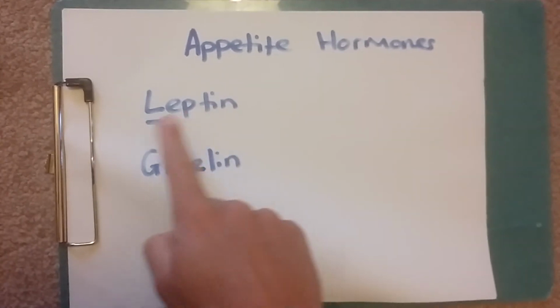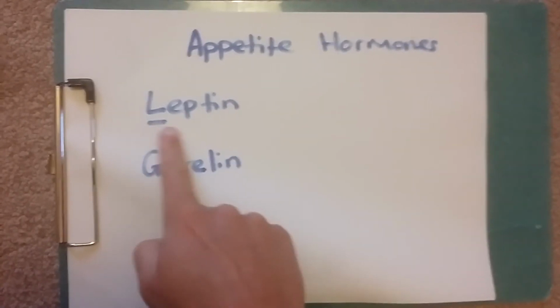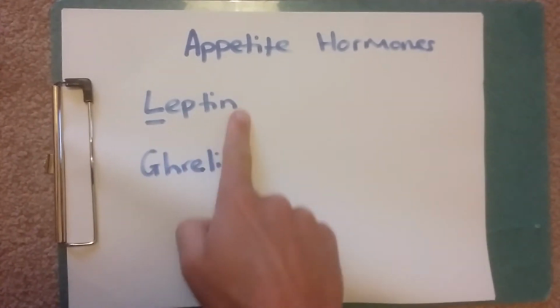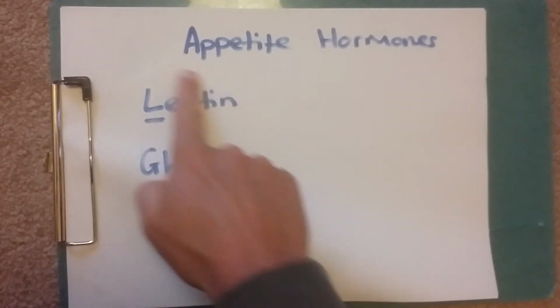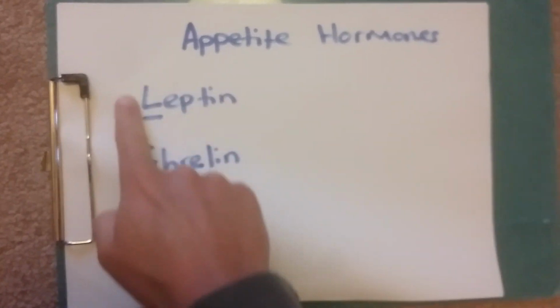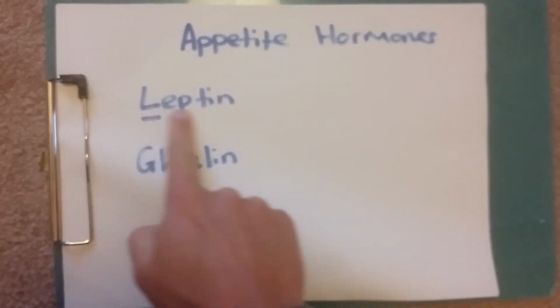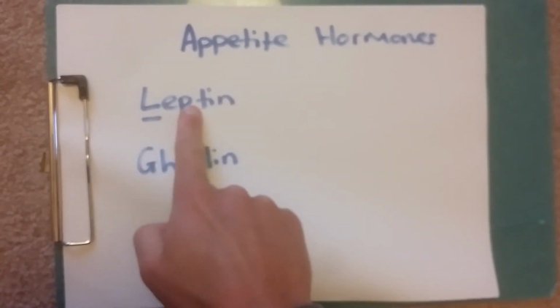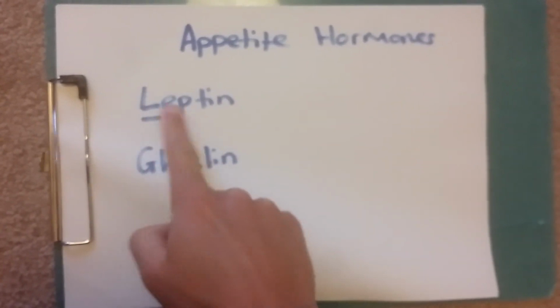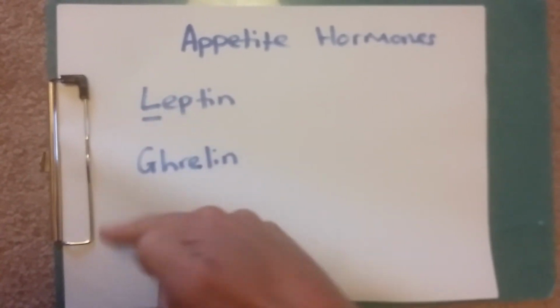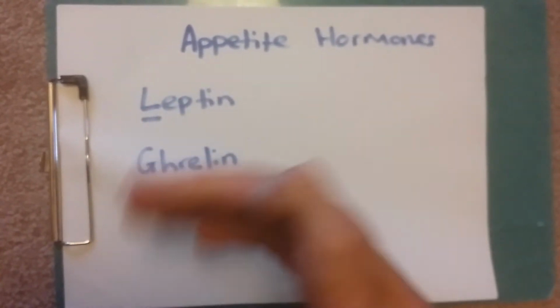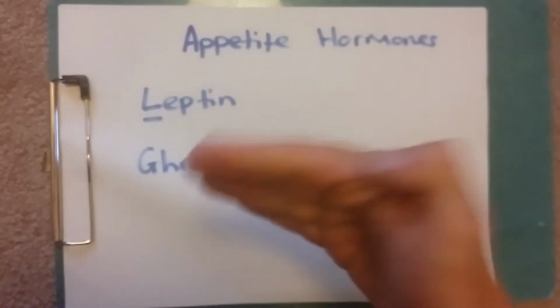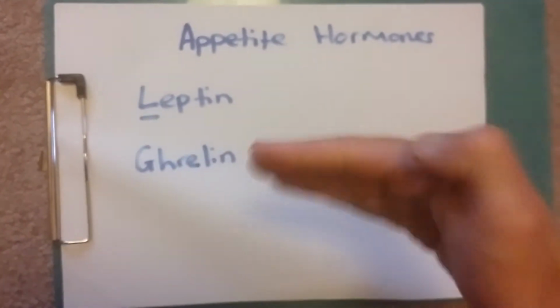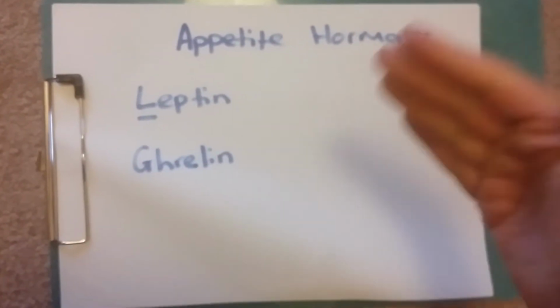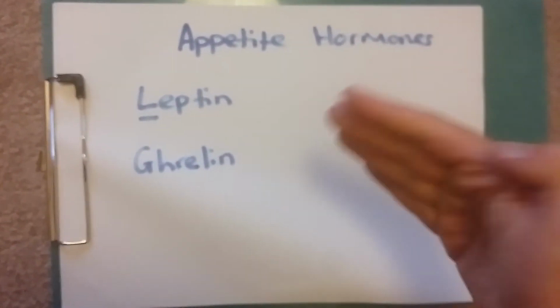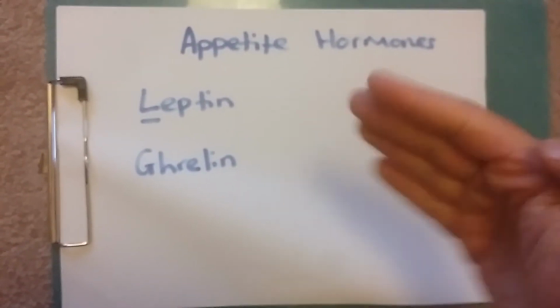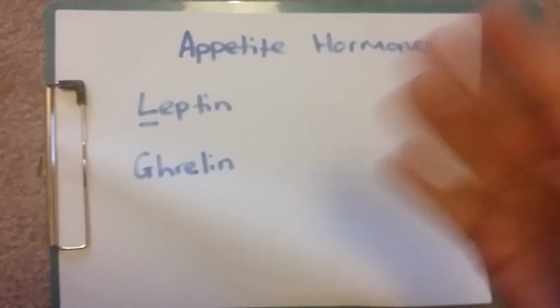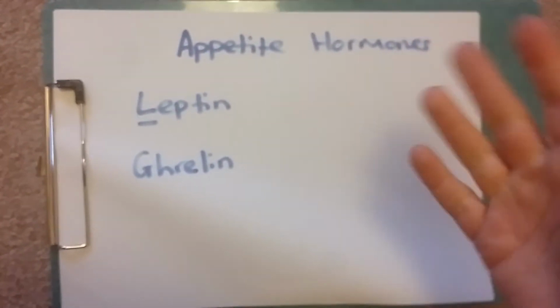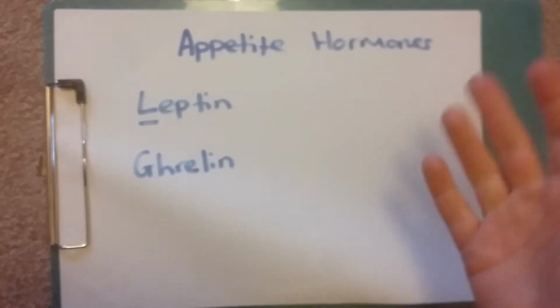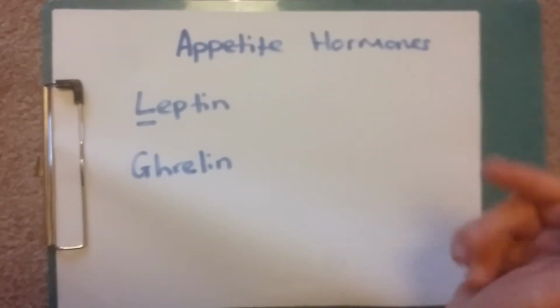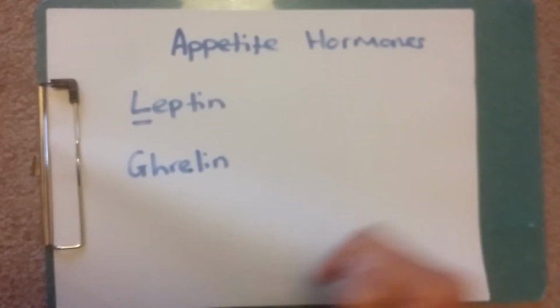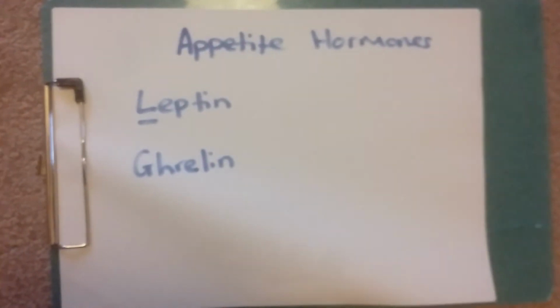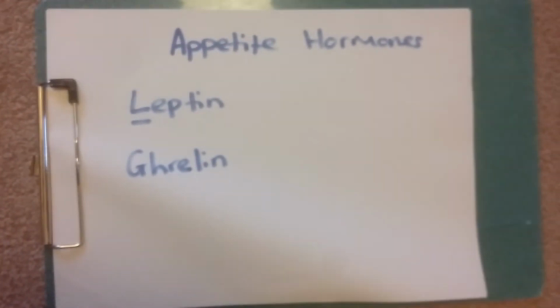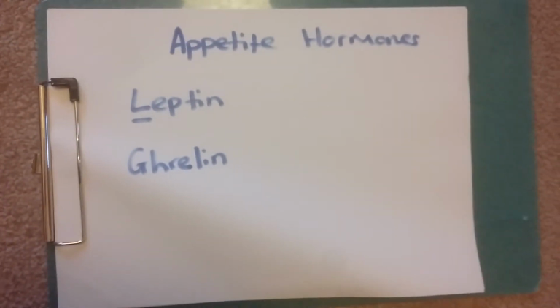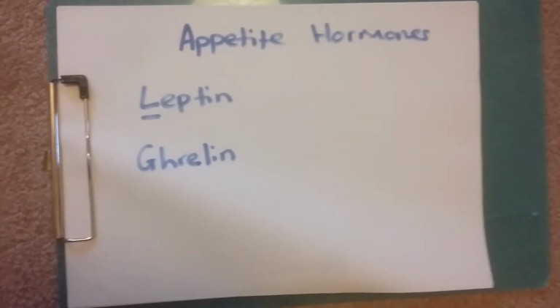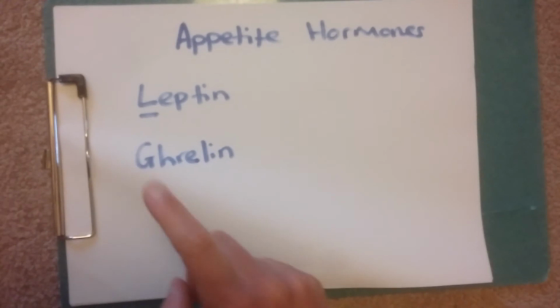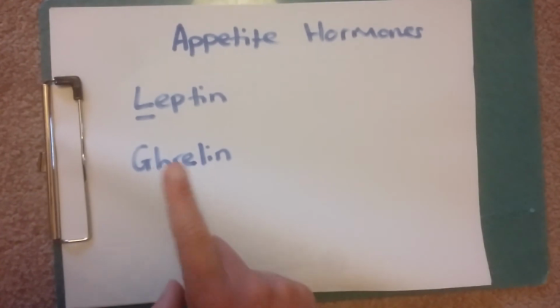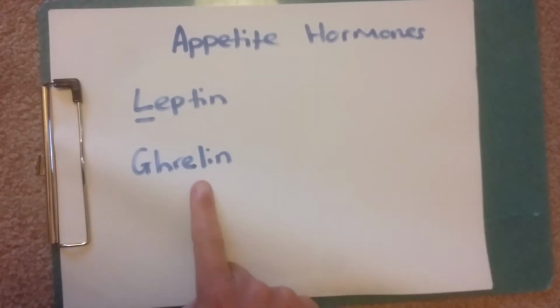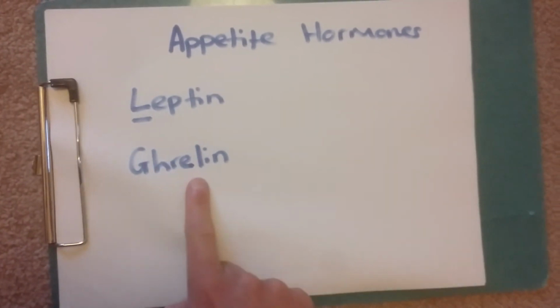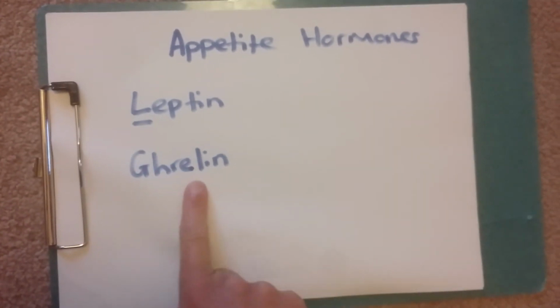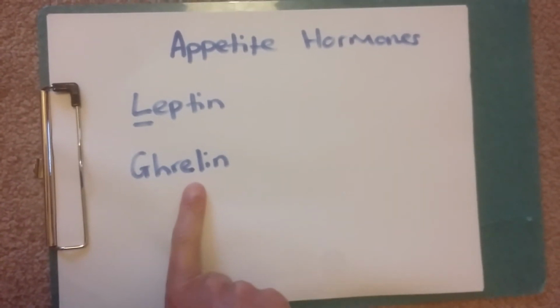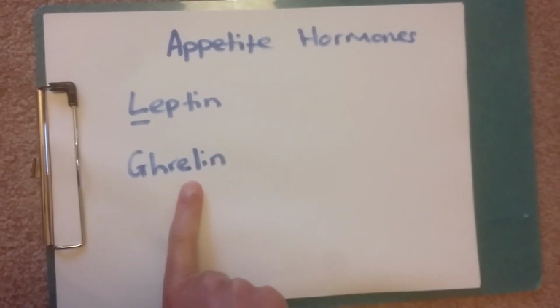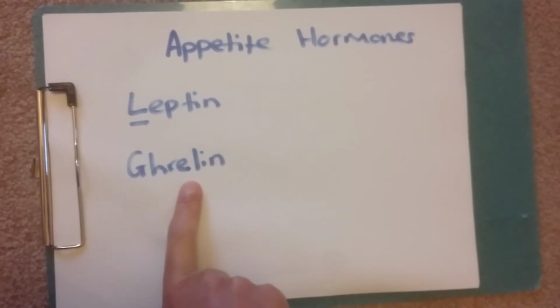However, some people can get leptin resistant, even regardless of having large amounts of fat on their body.